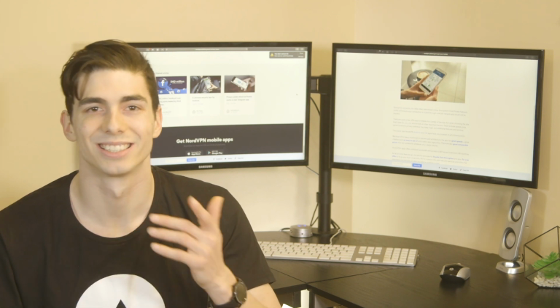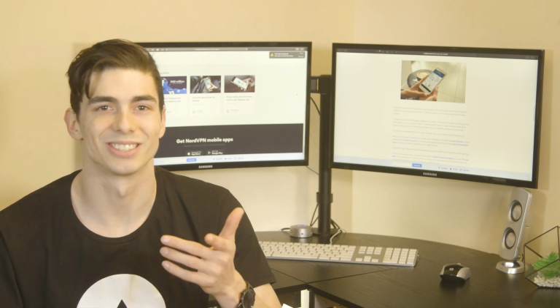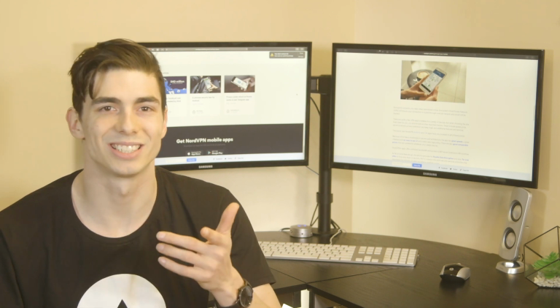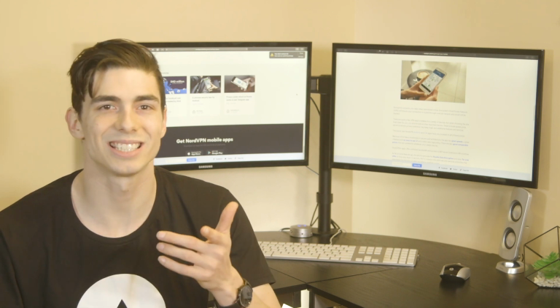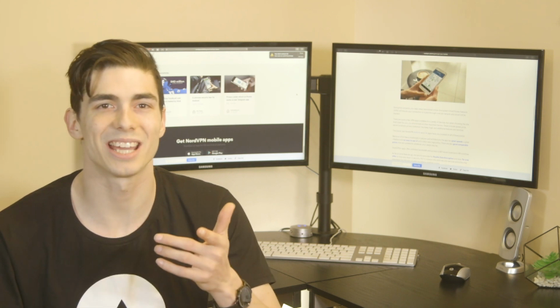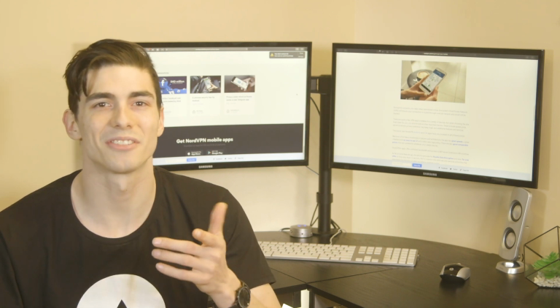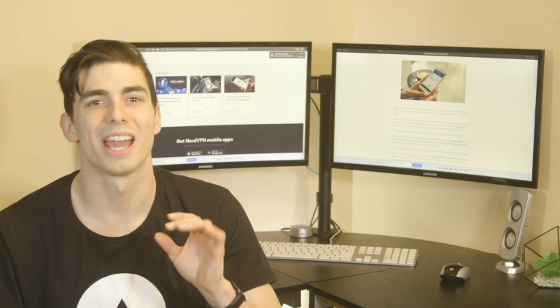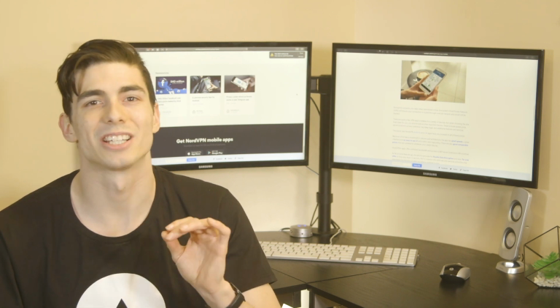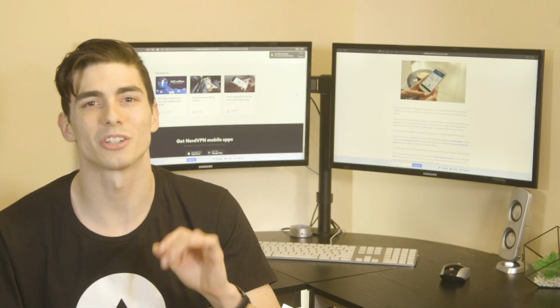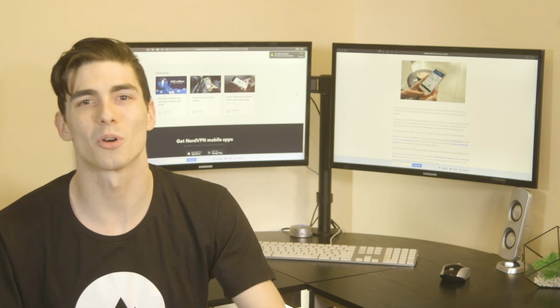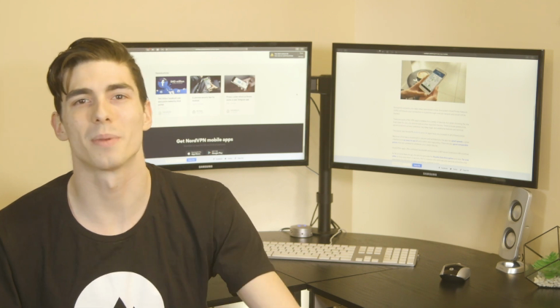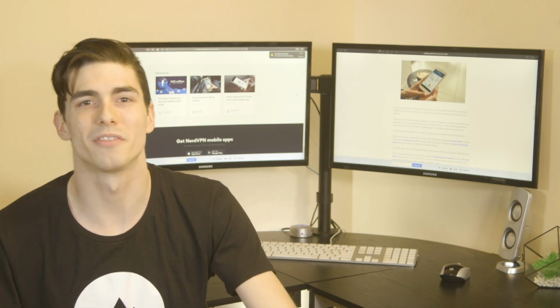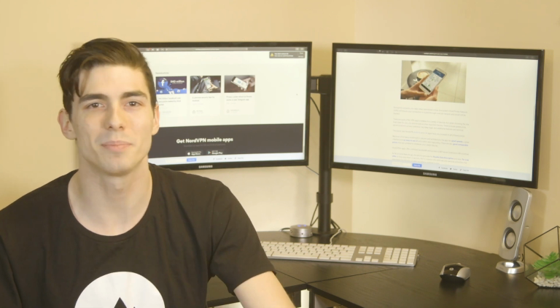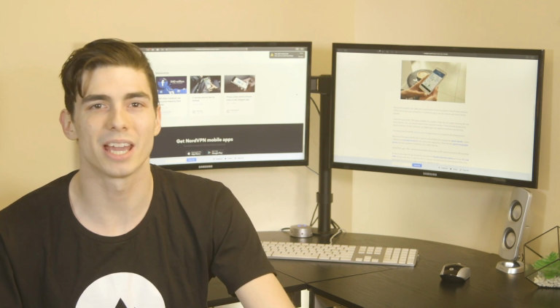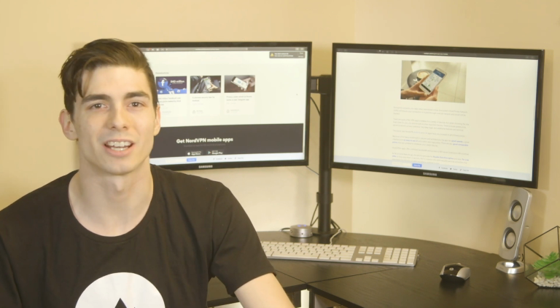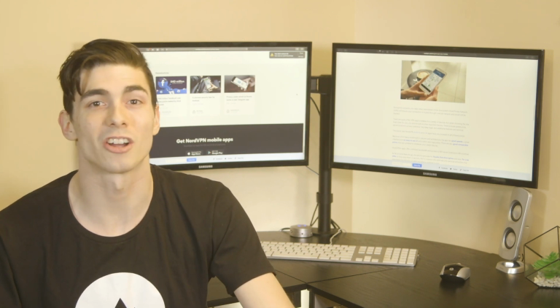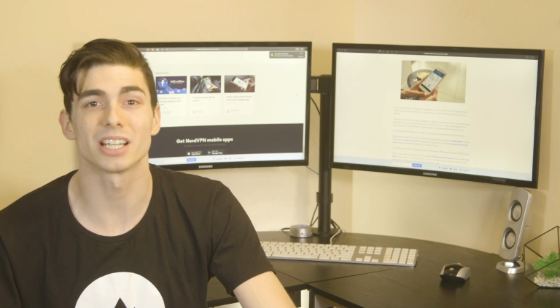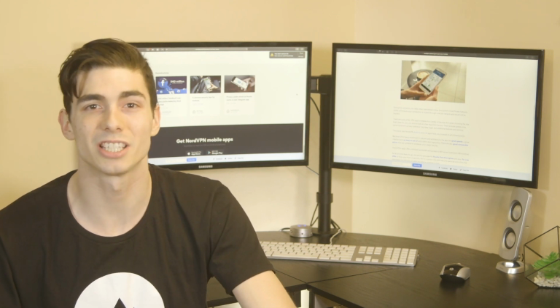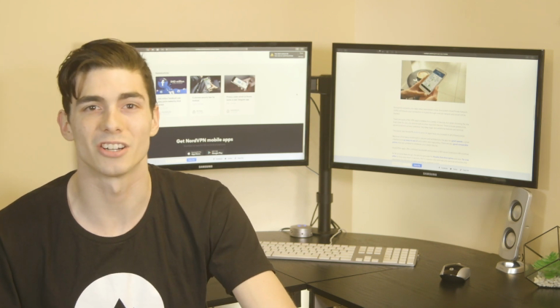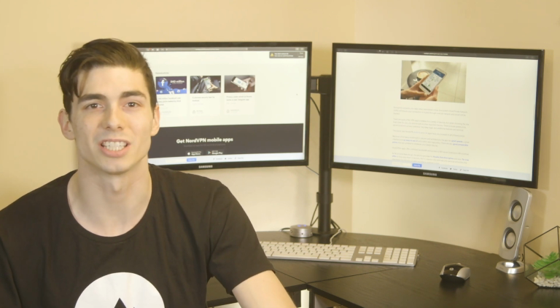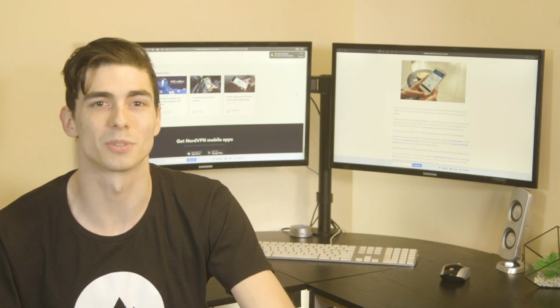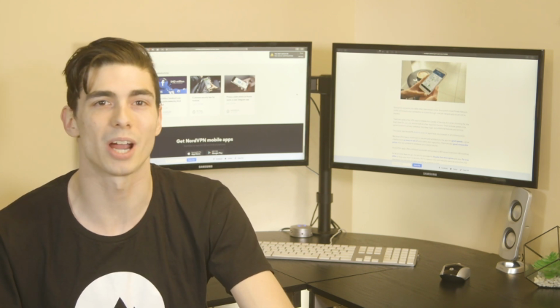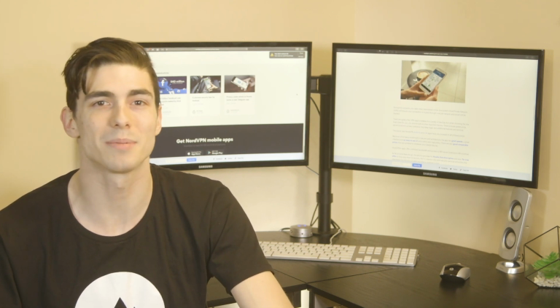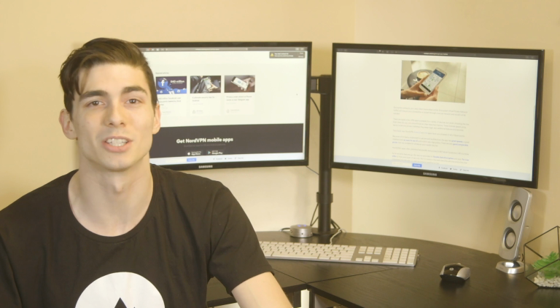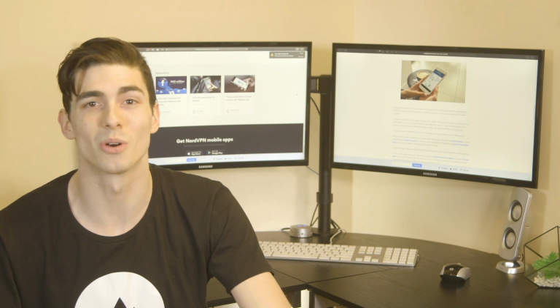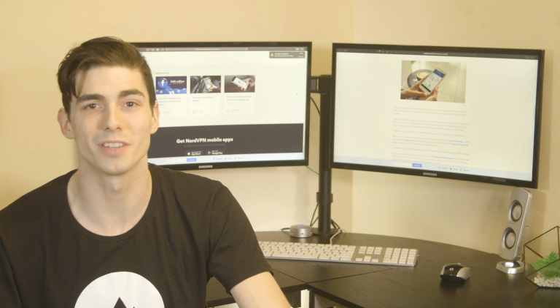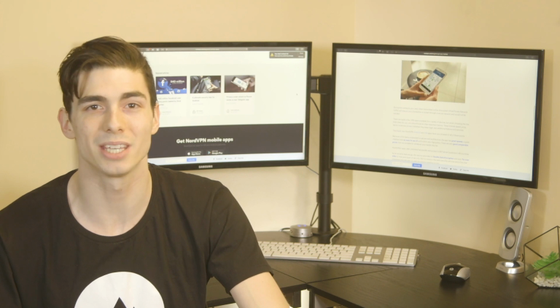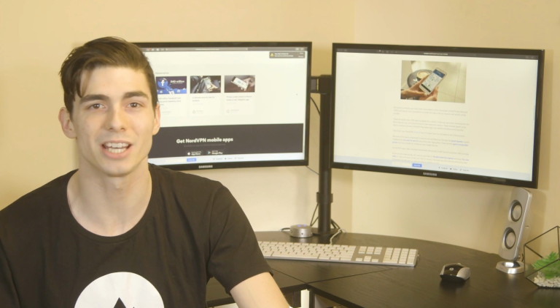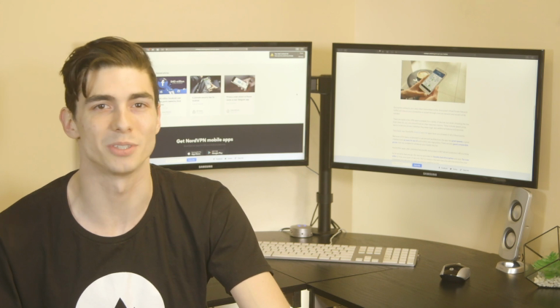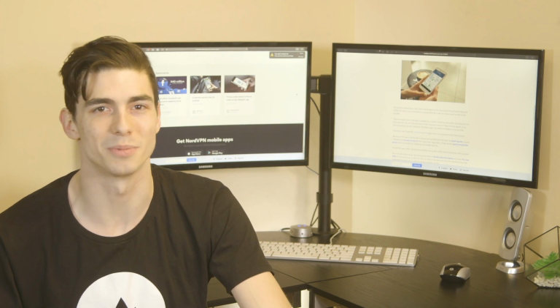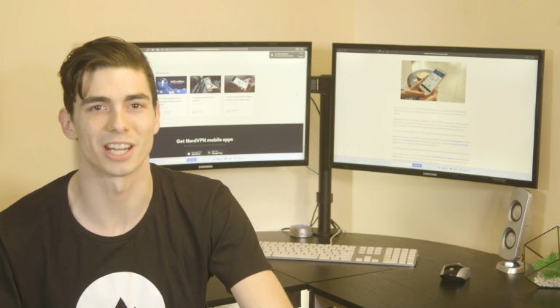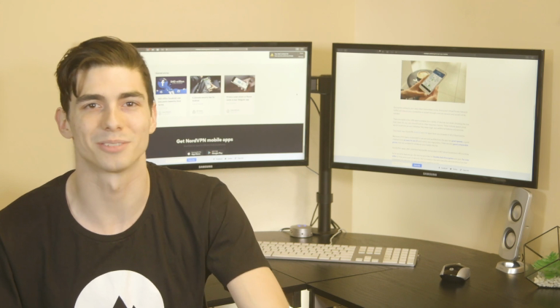So stay safe. And to learn more about VPN and online security, subscribe to the NordVPN YouTube channel.